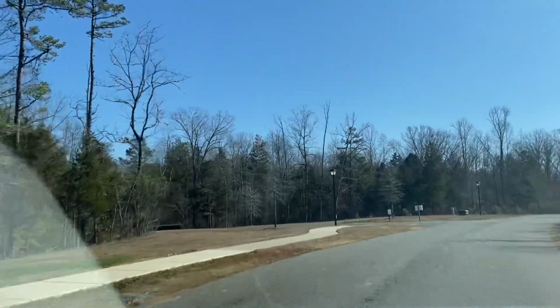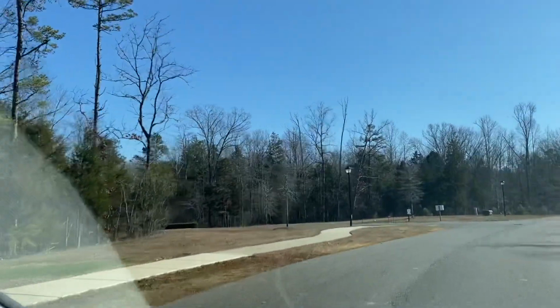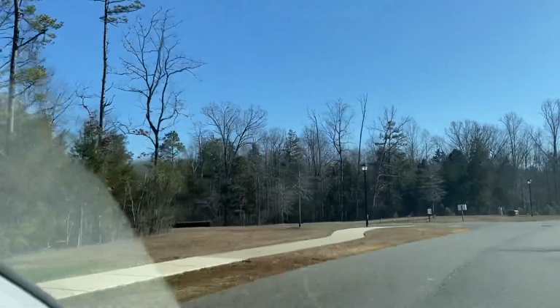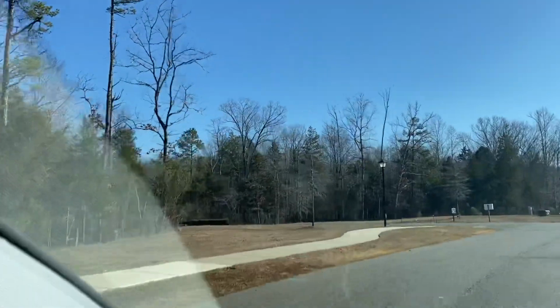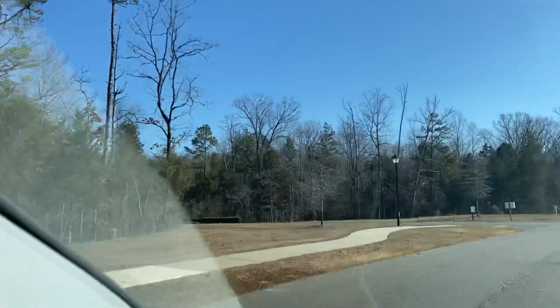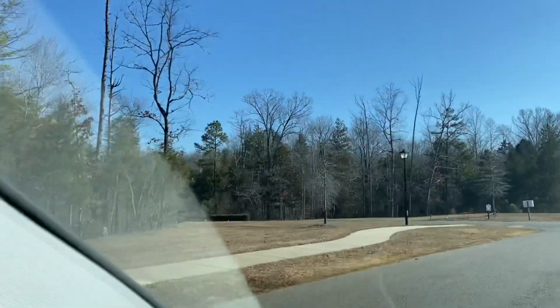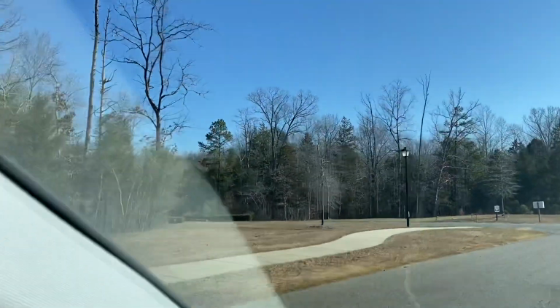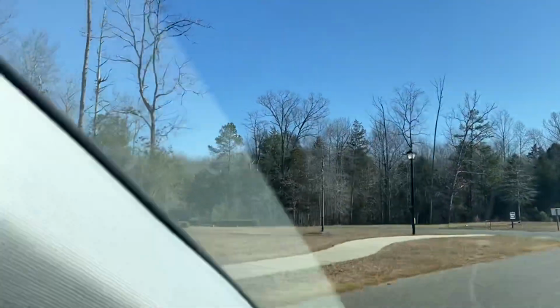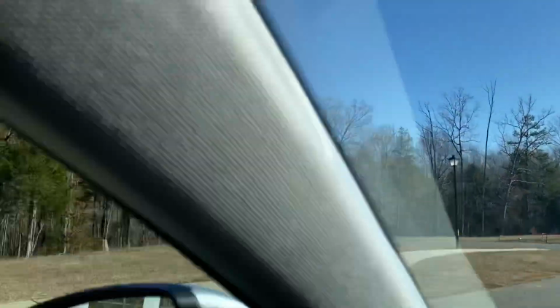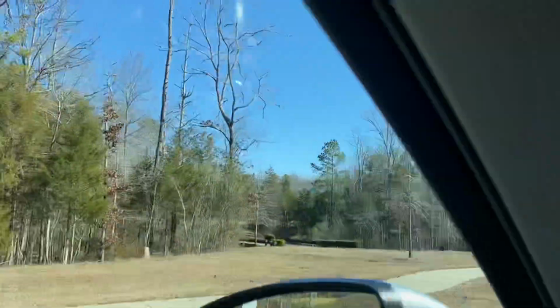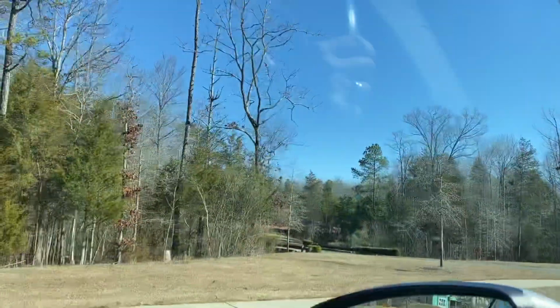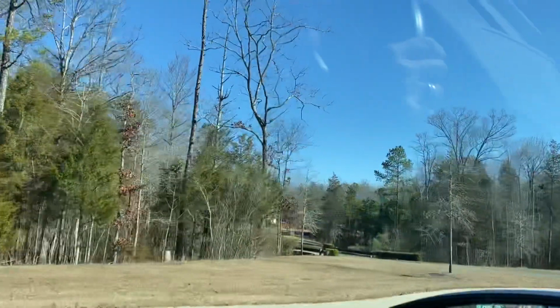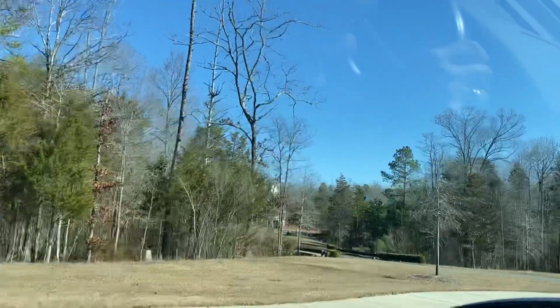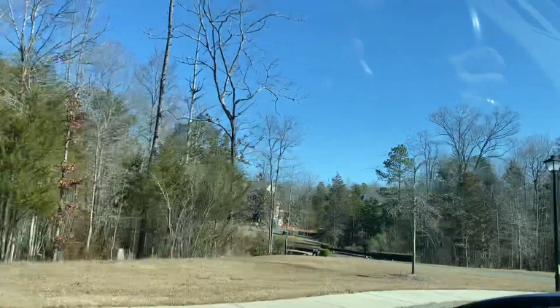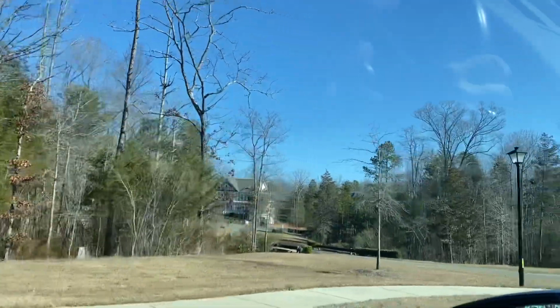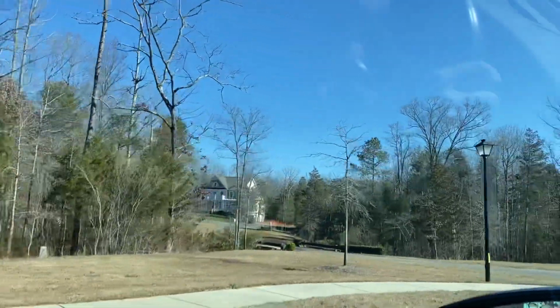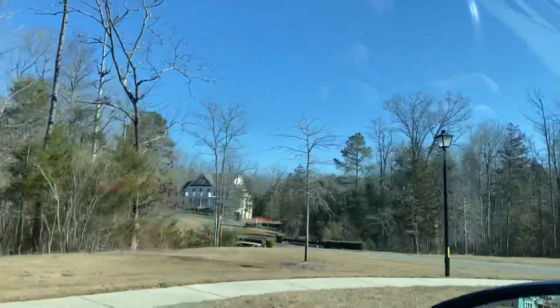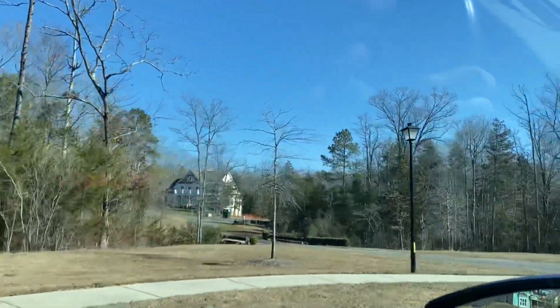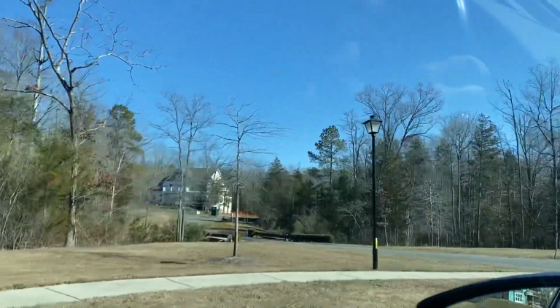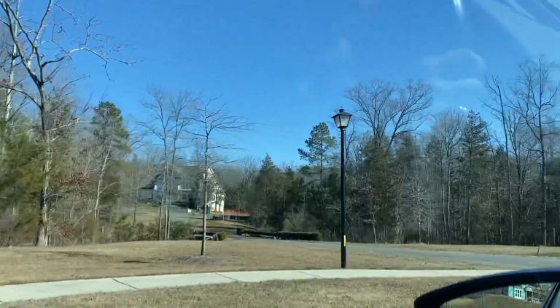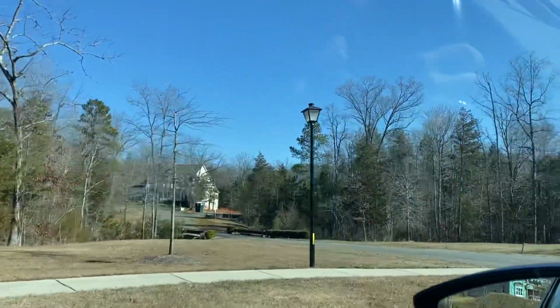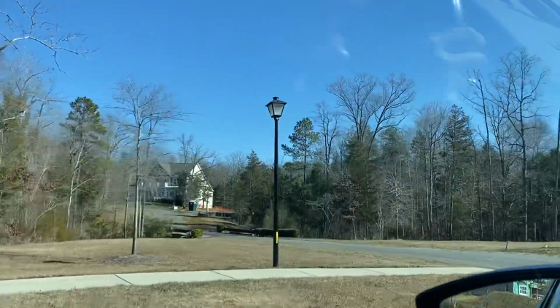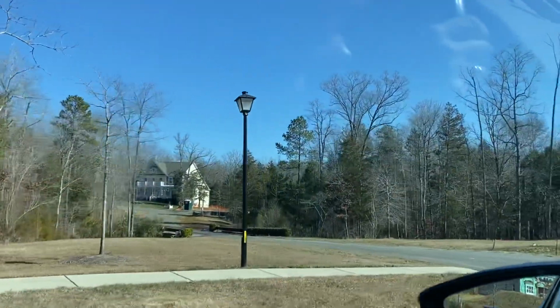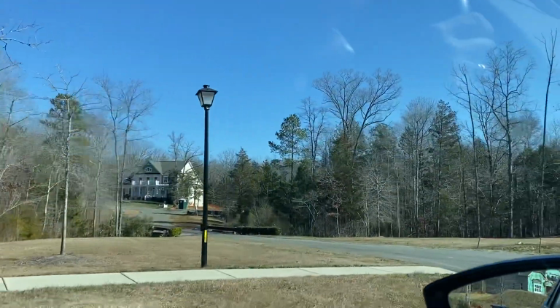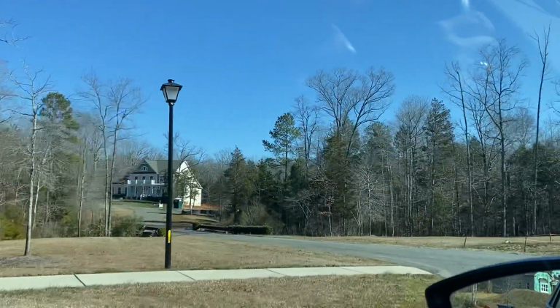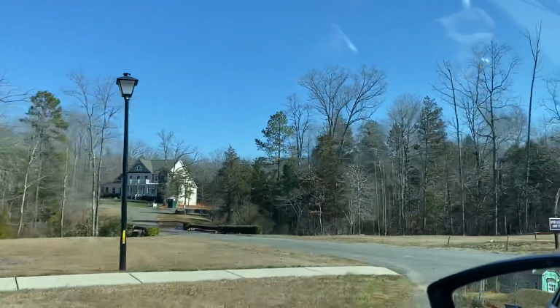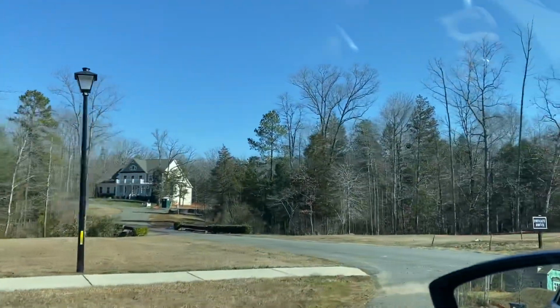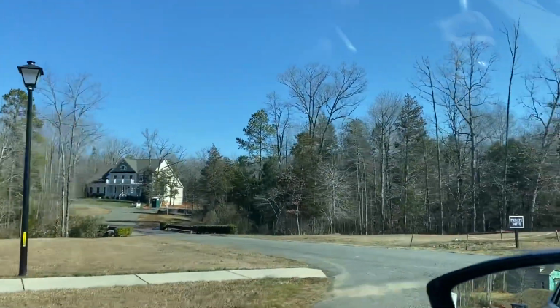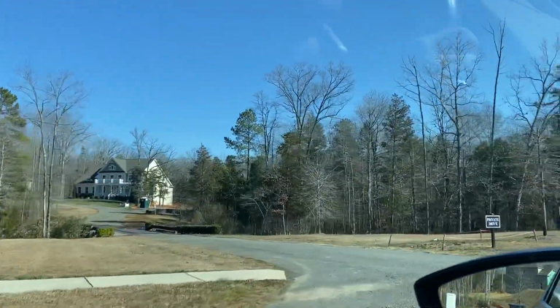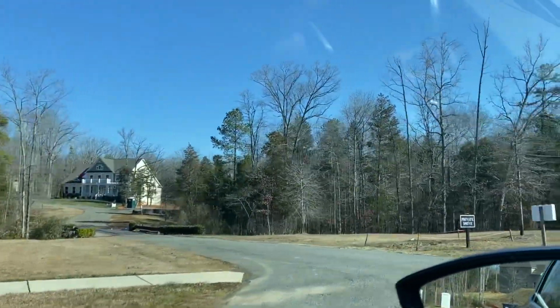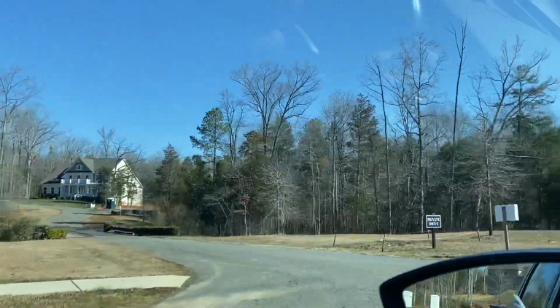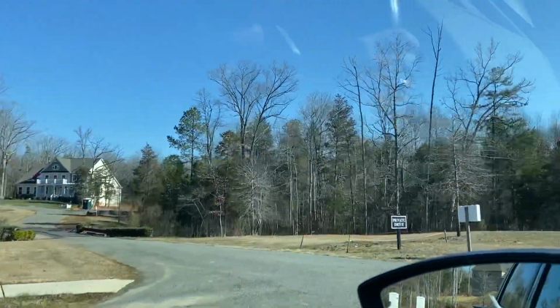Back on this road over here, that's where the Hampton is, over to the right of that. It's tucked back there.